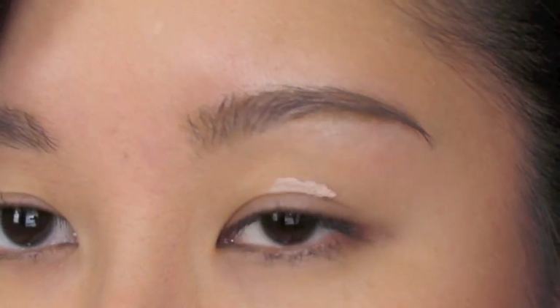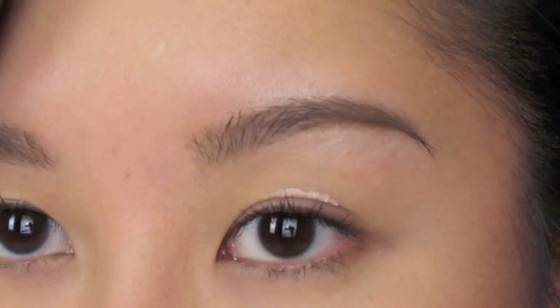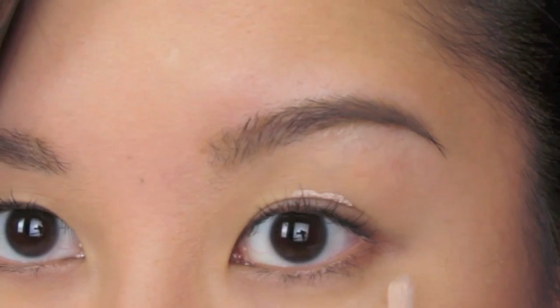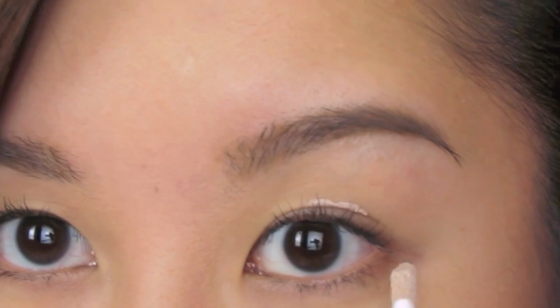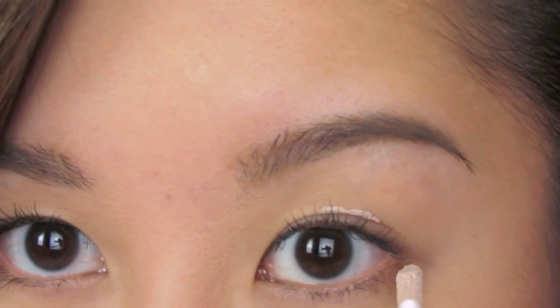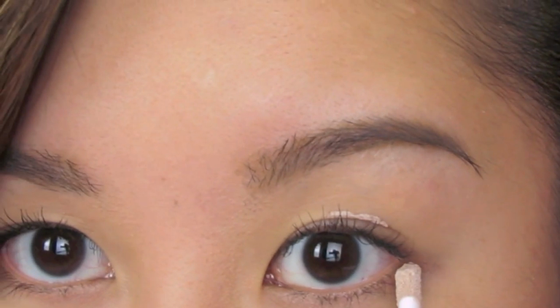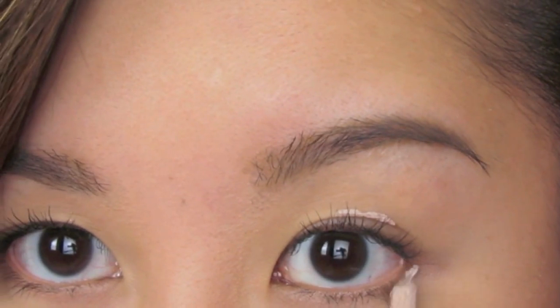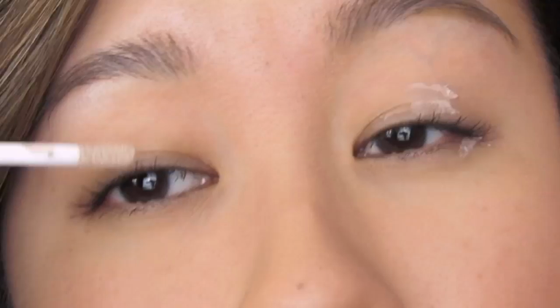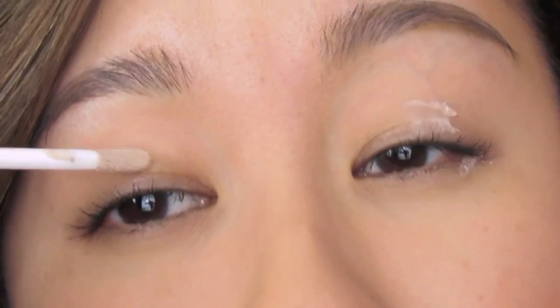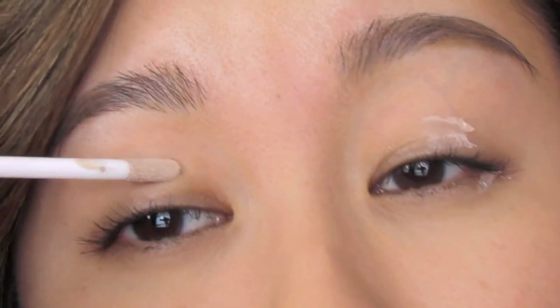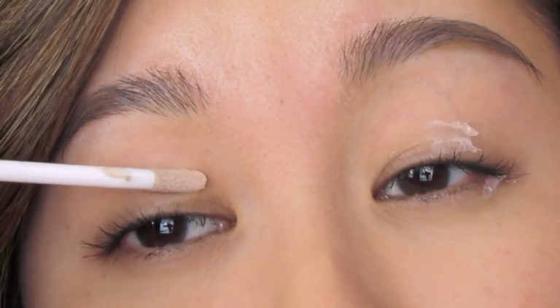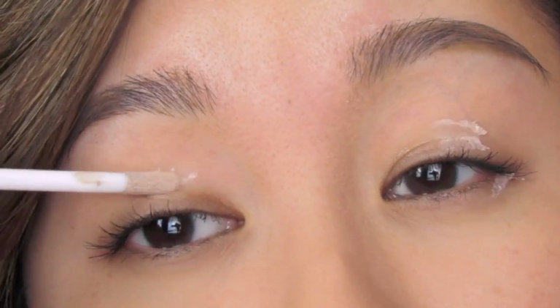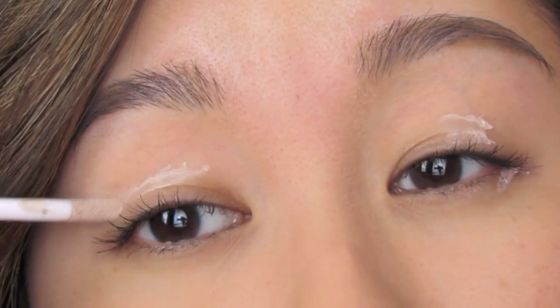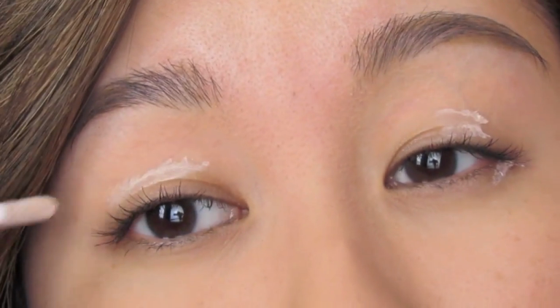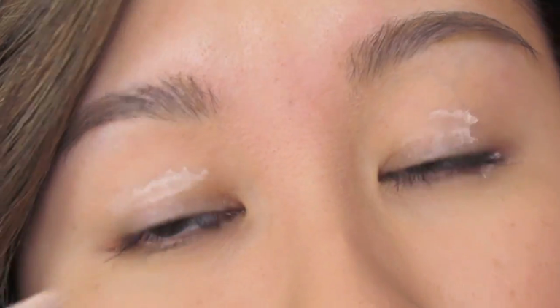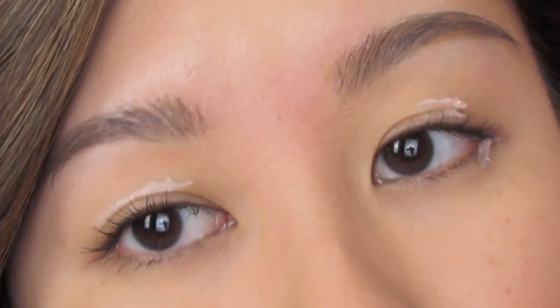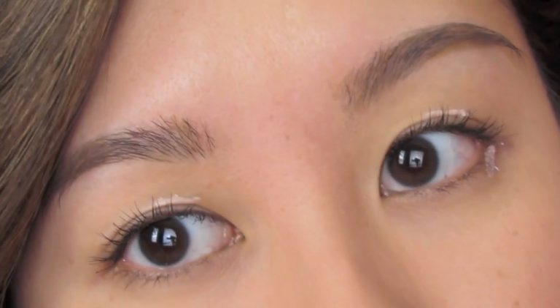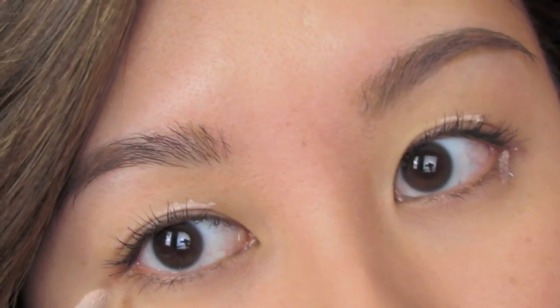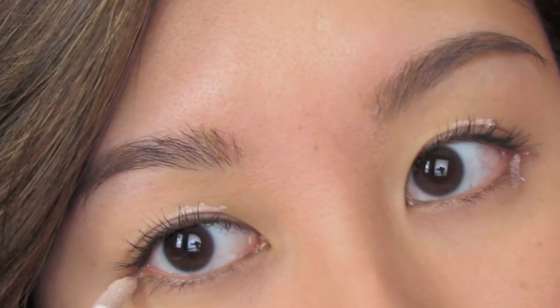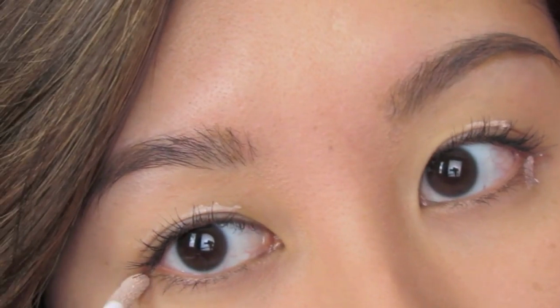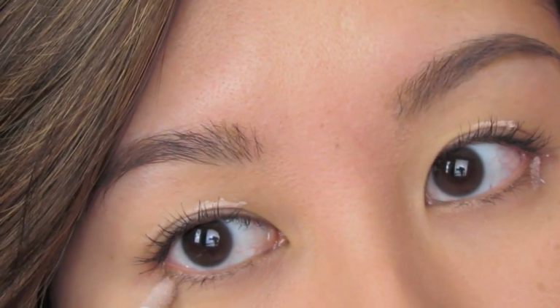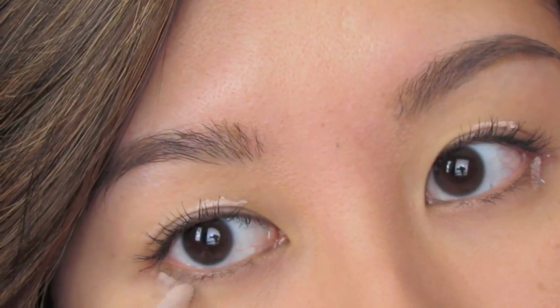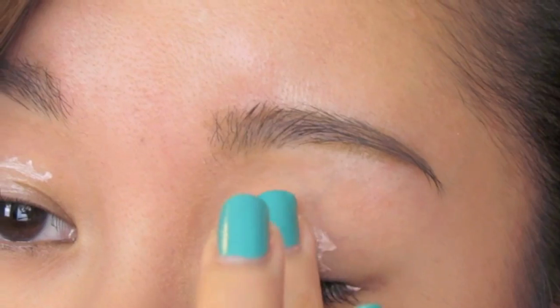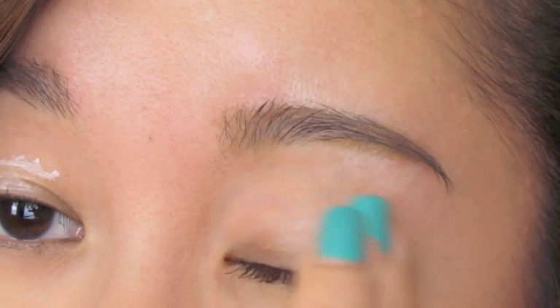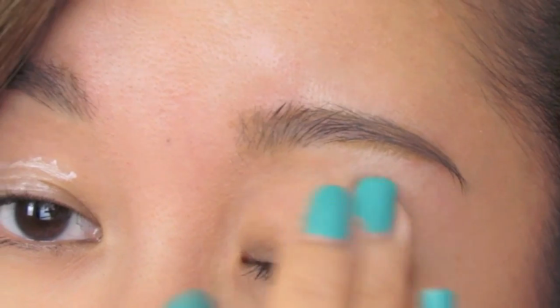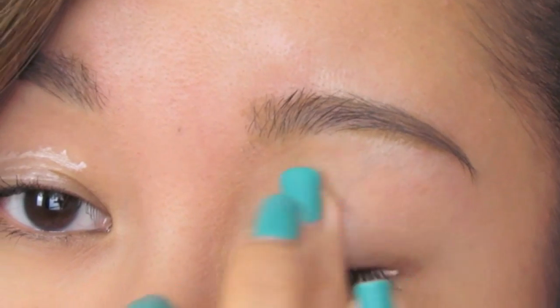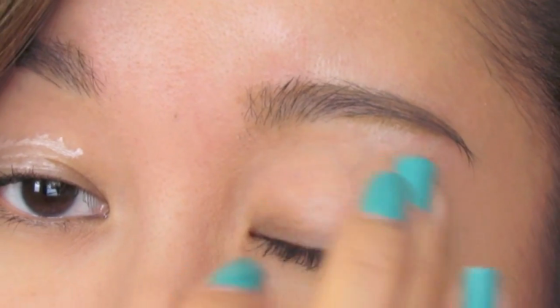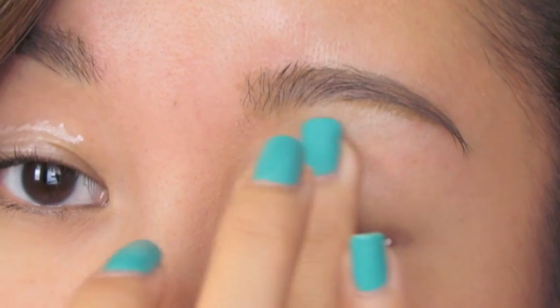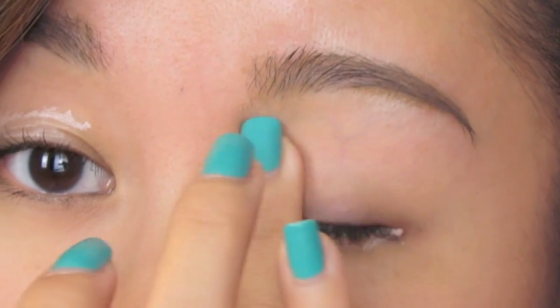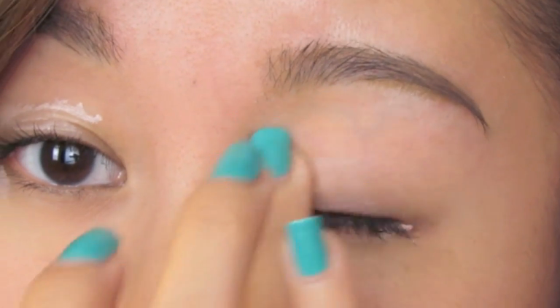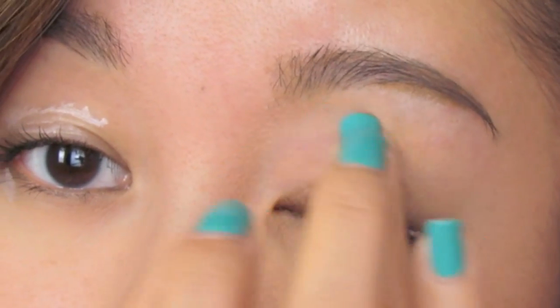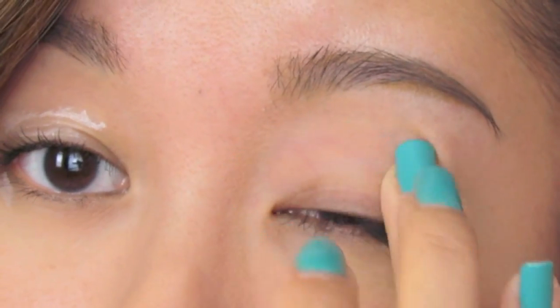So as usual, you want to prime your eyes with an eye primer. It's just going to help your makeup last longer.